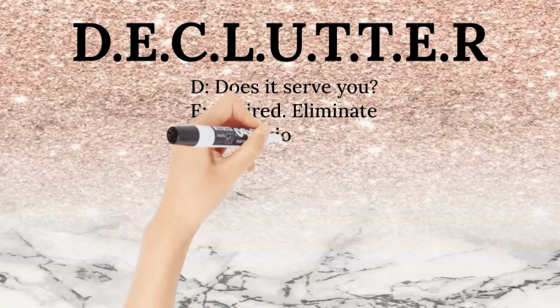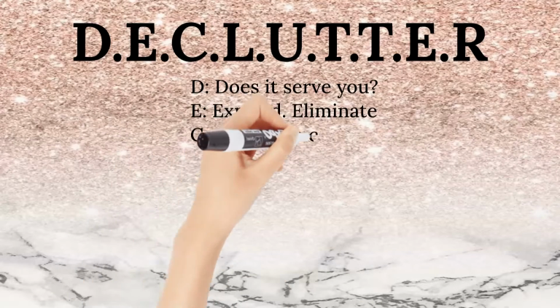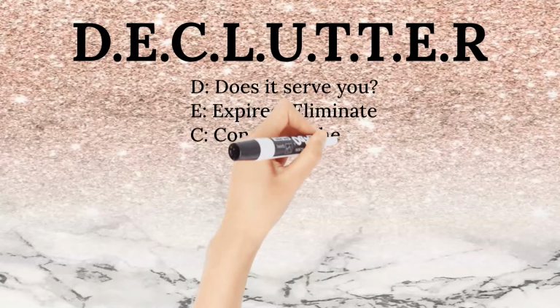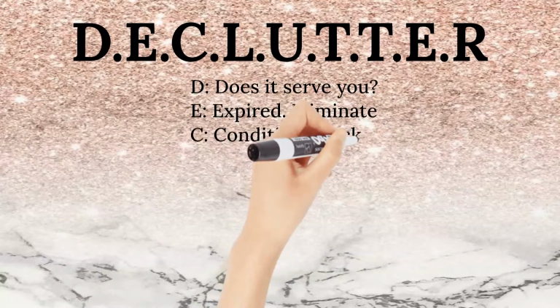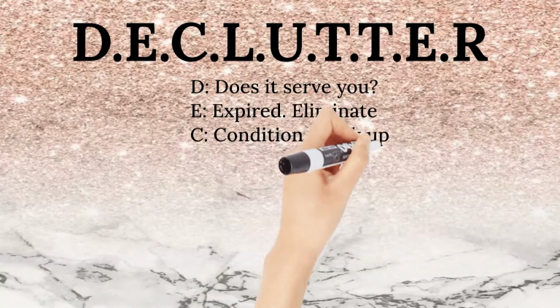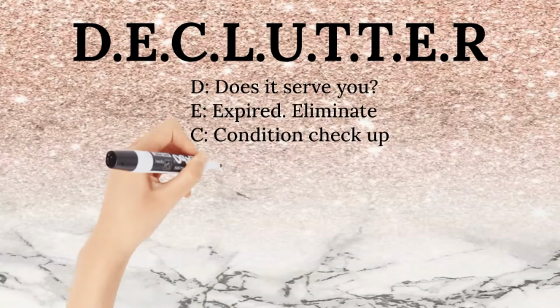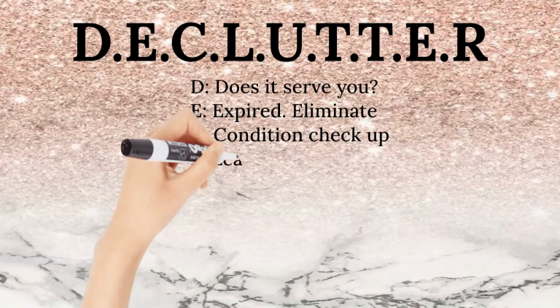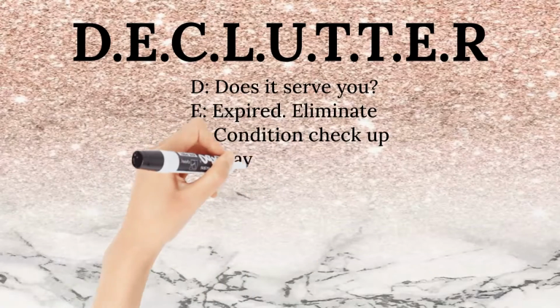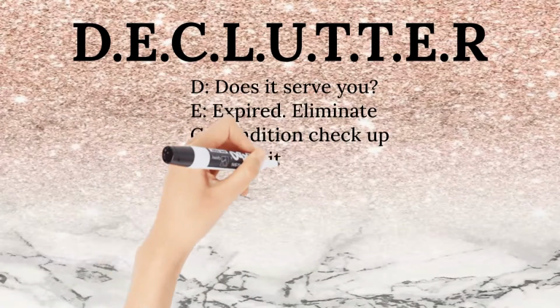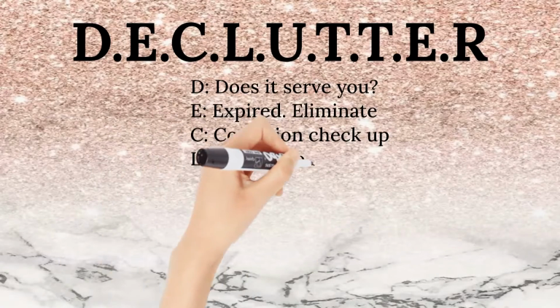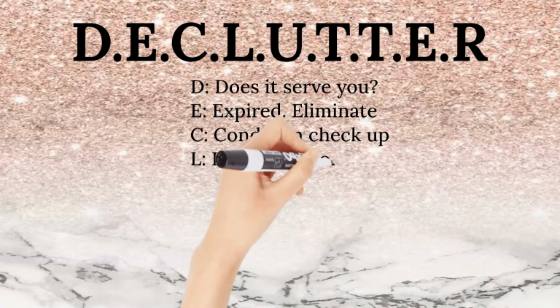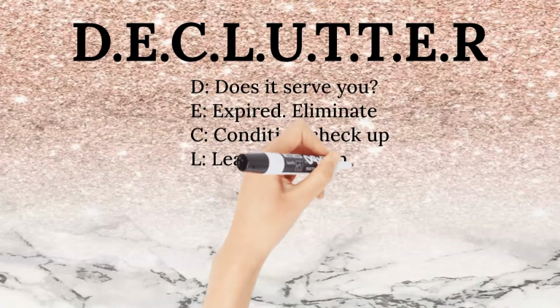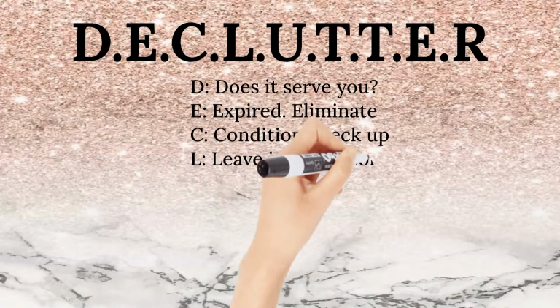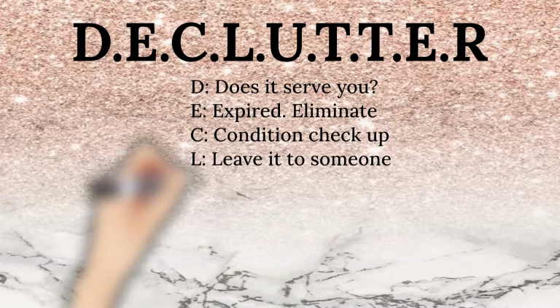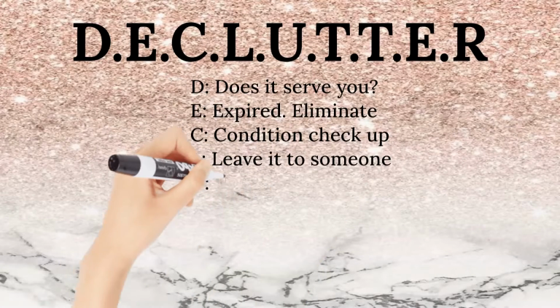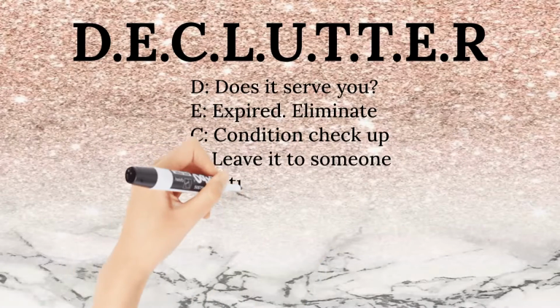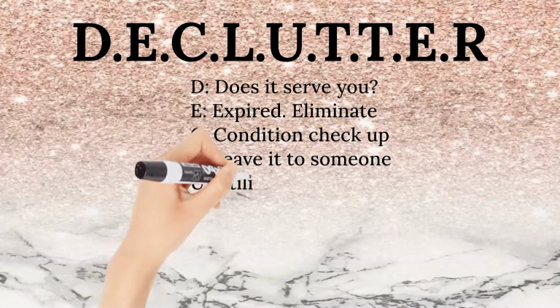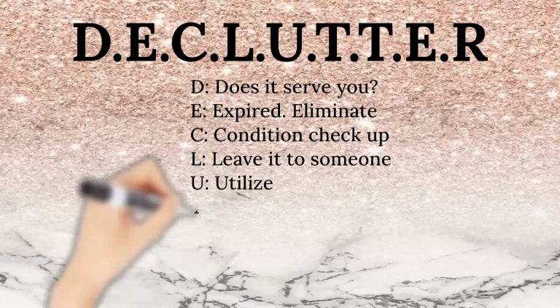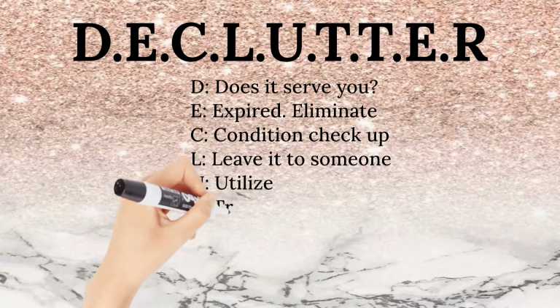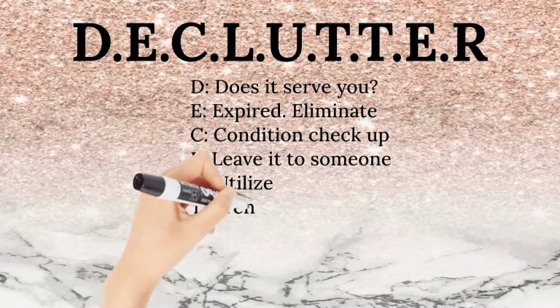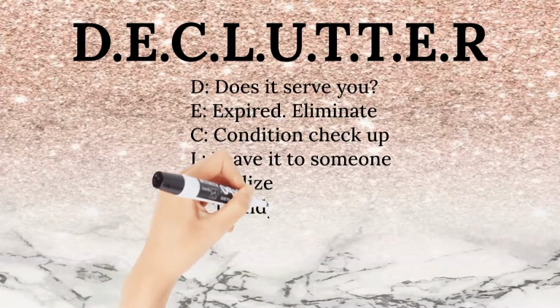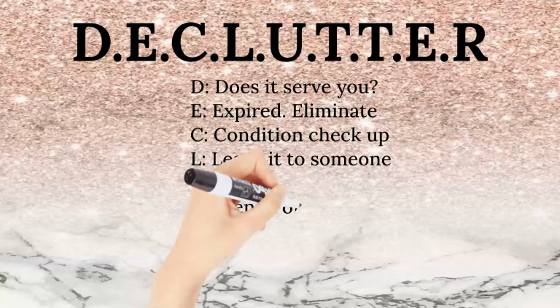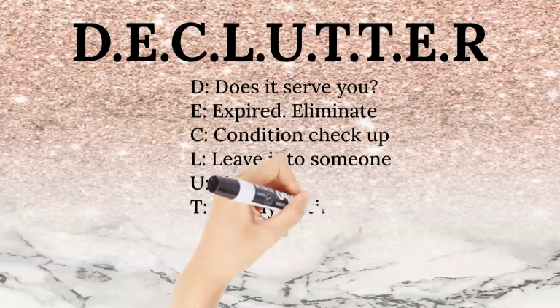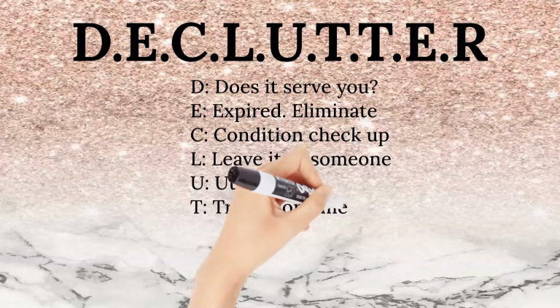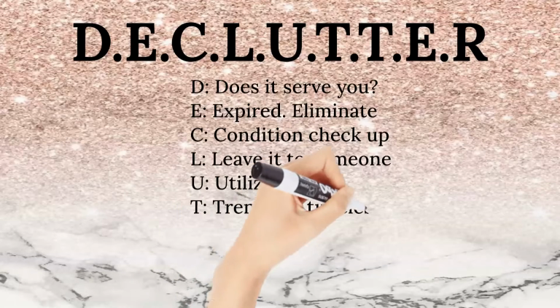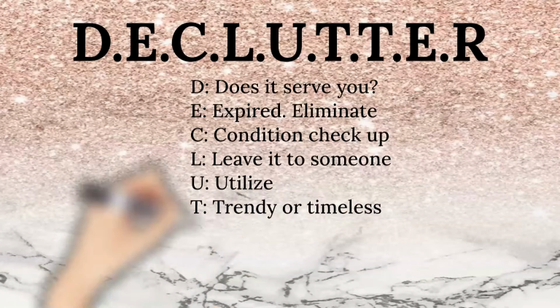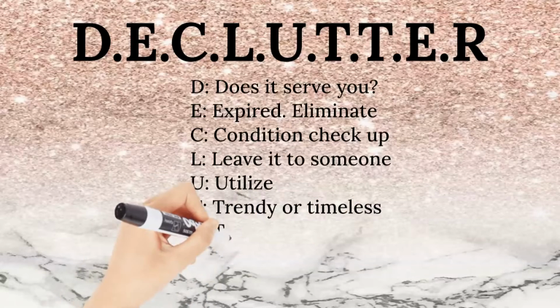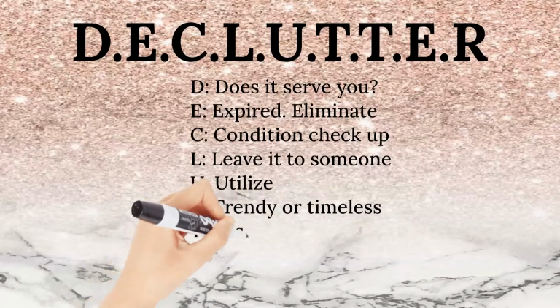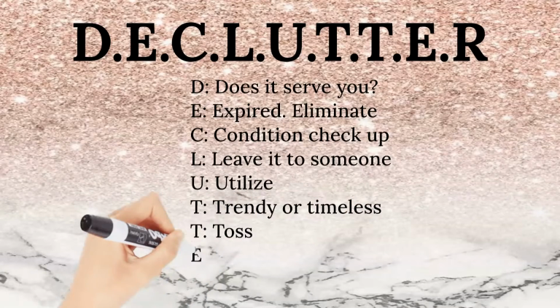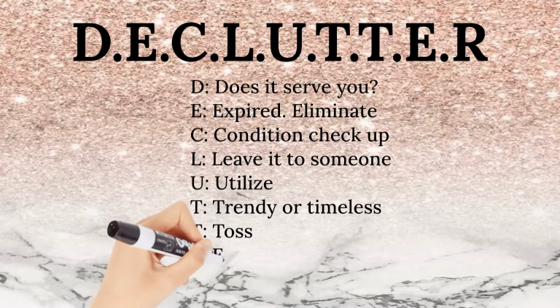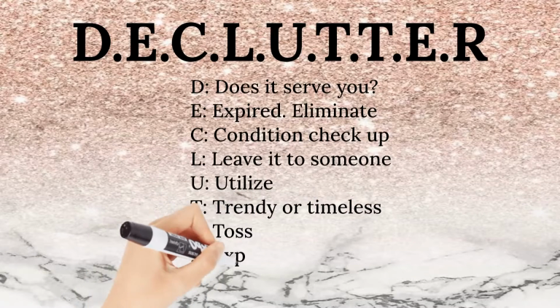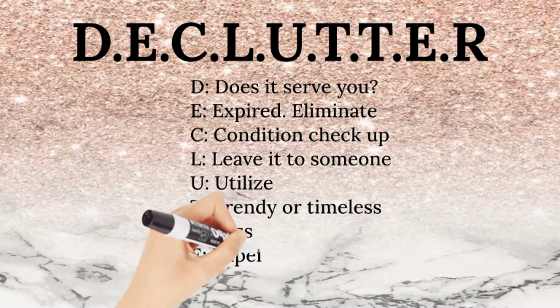Does it serve you? Do you actually need it? Is it expired? If so, it has to go.